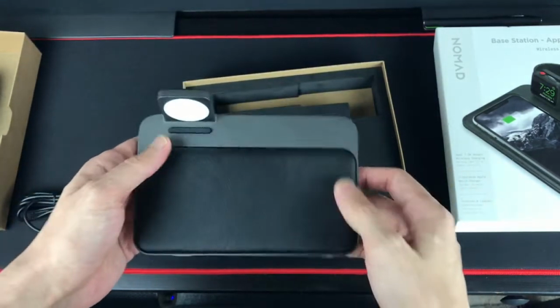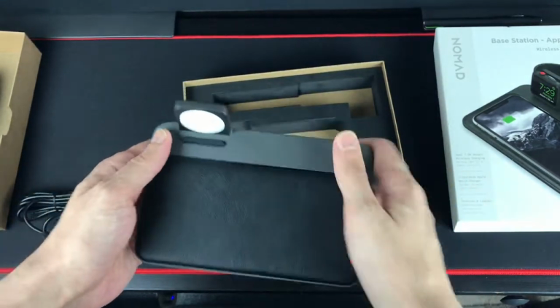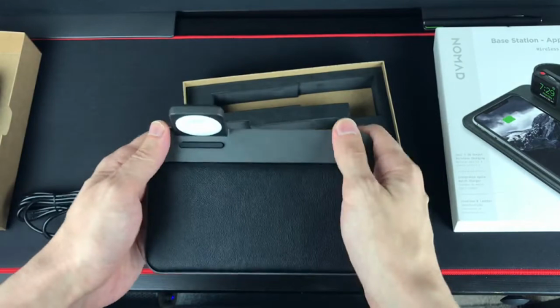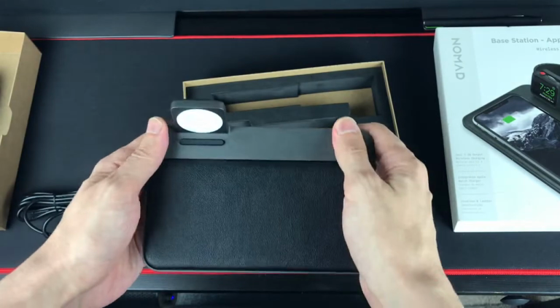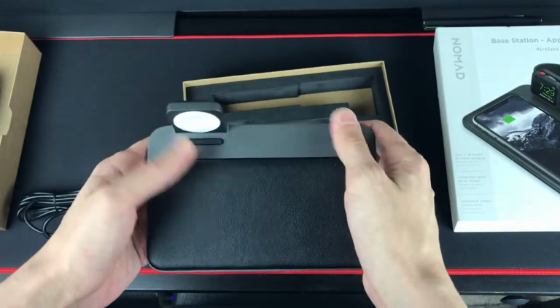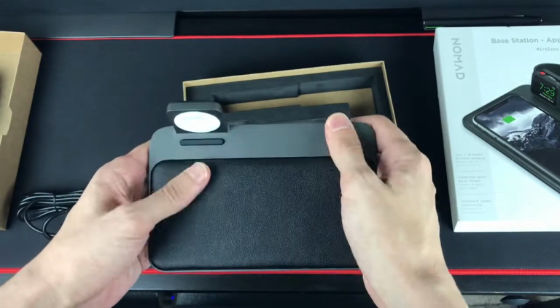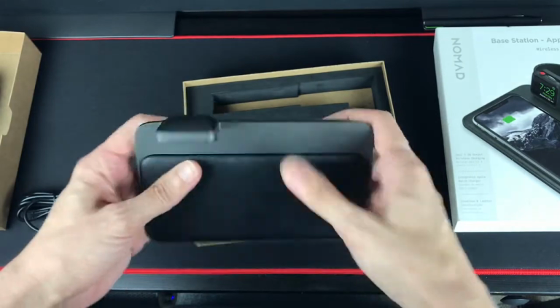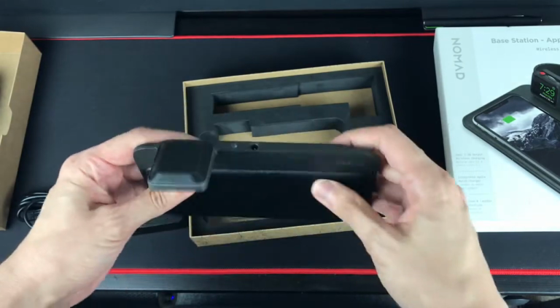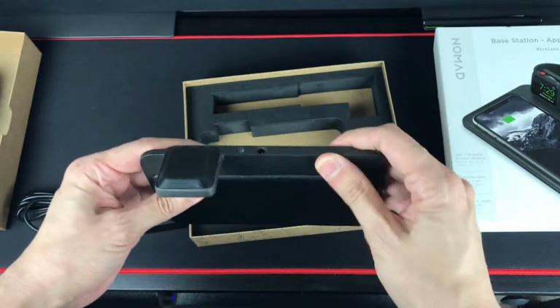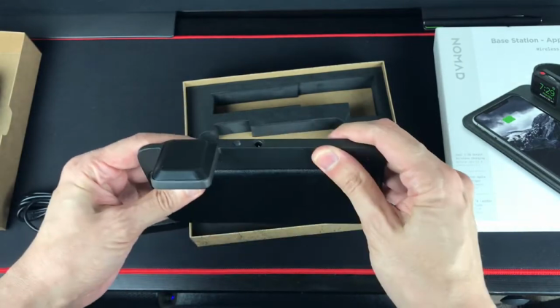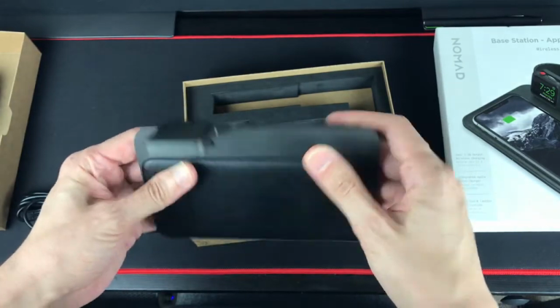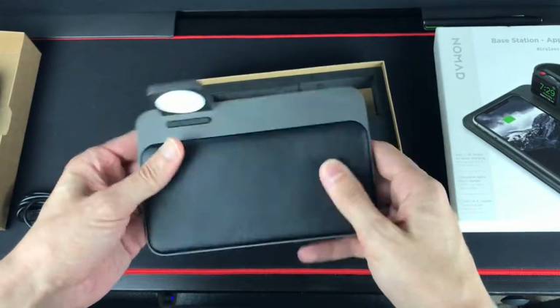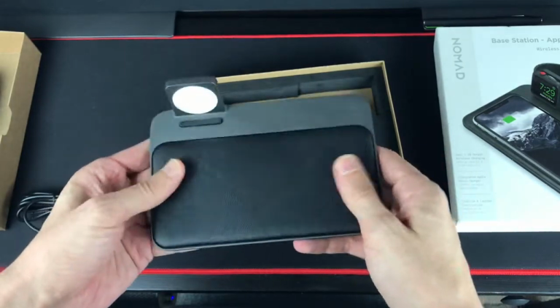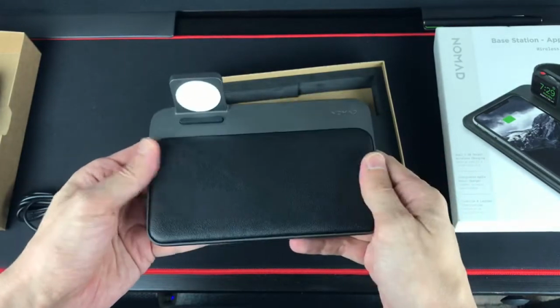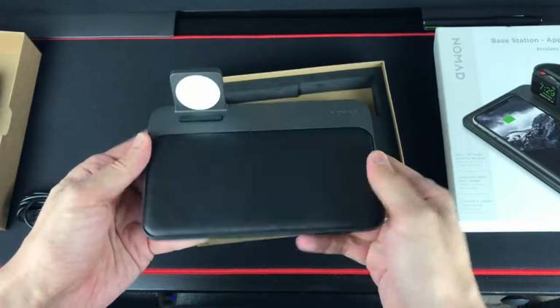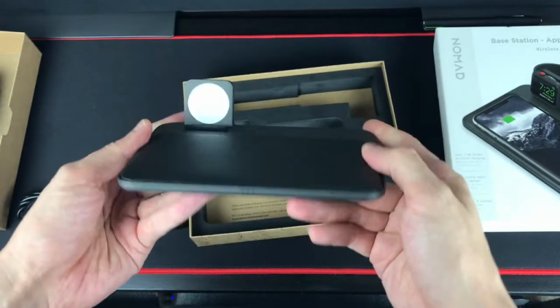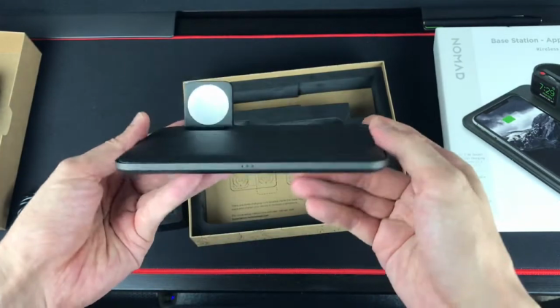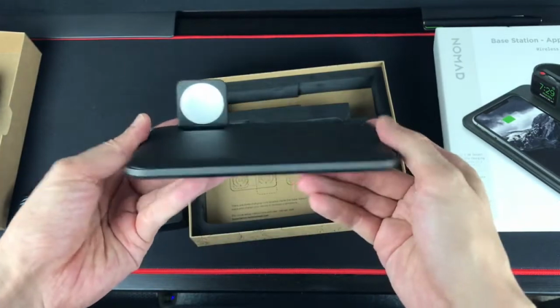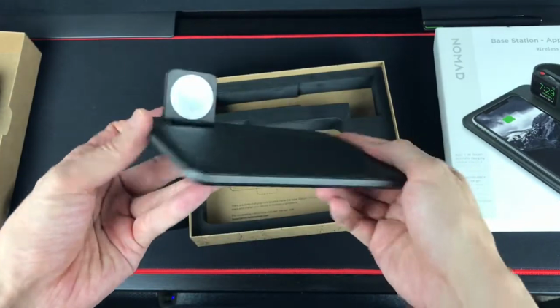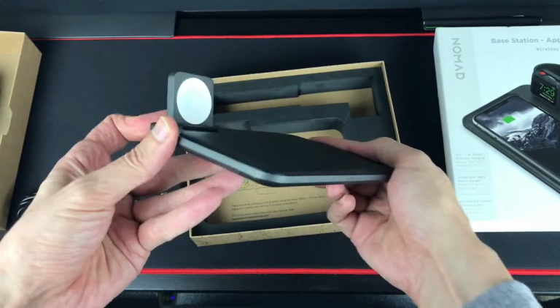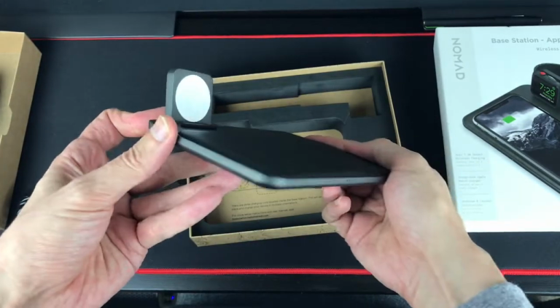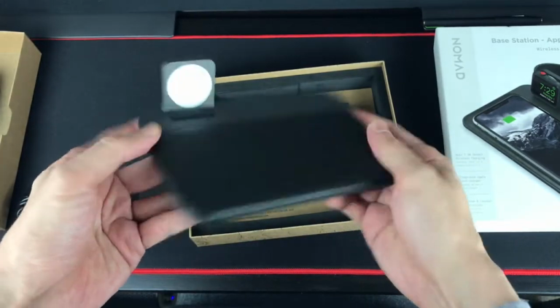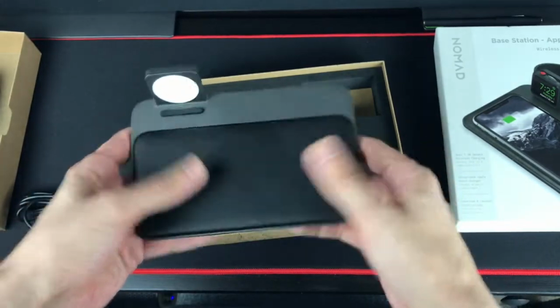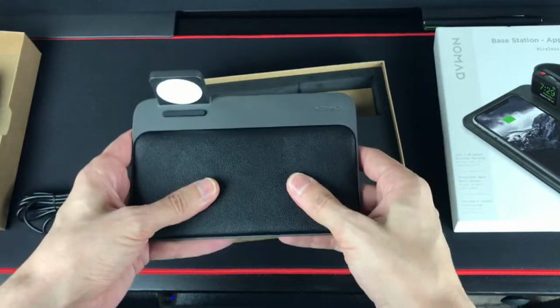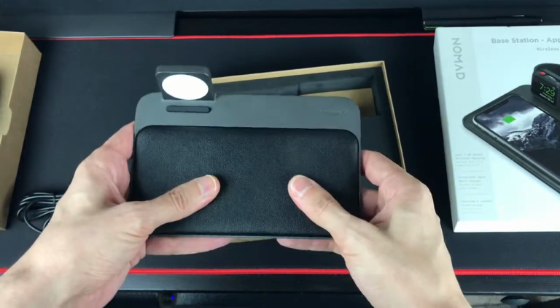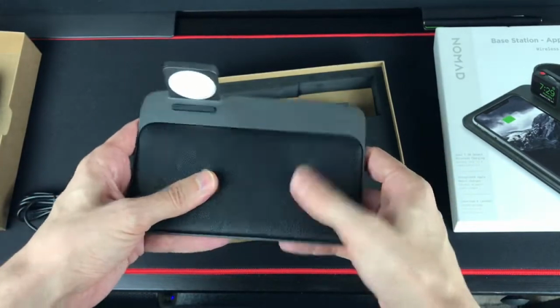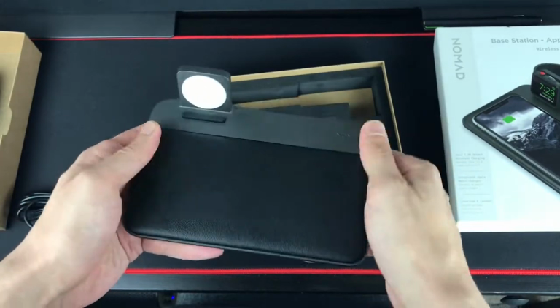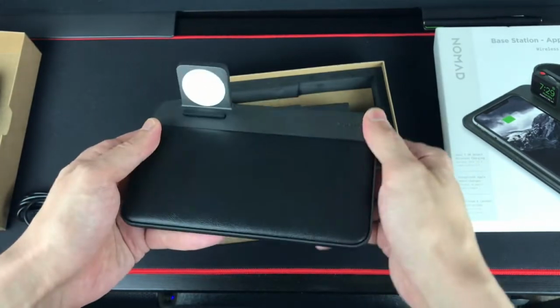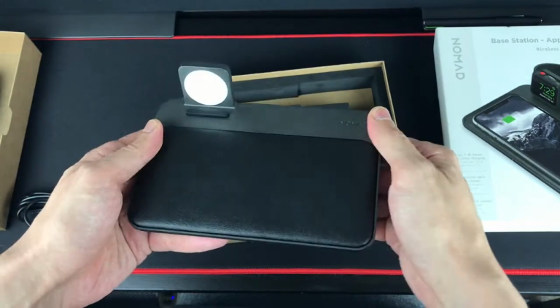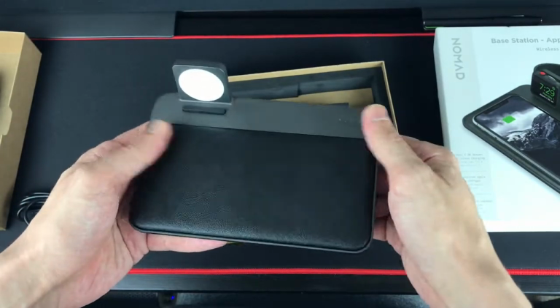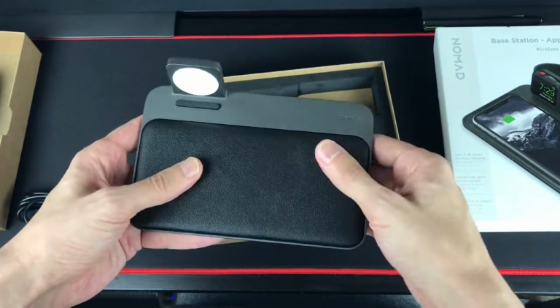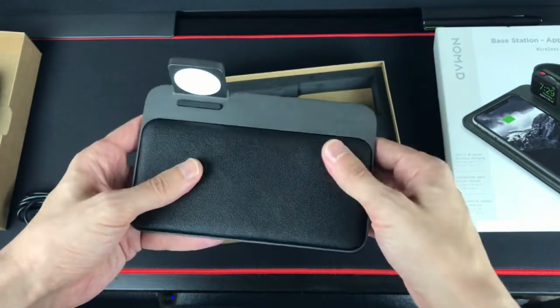I'm really liking the feel of this. It is a very sturdy, premium feel.